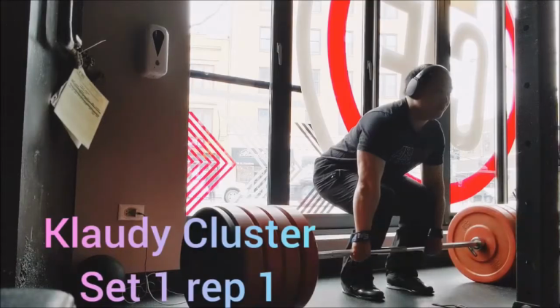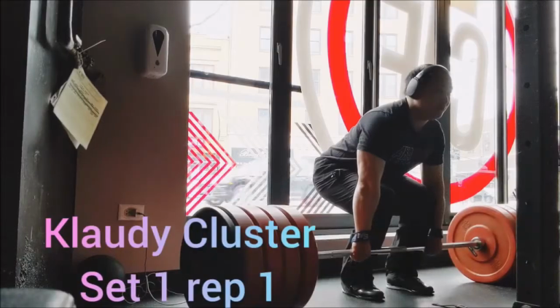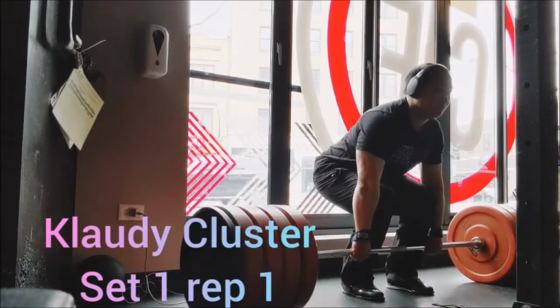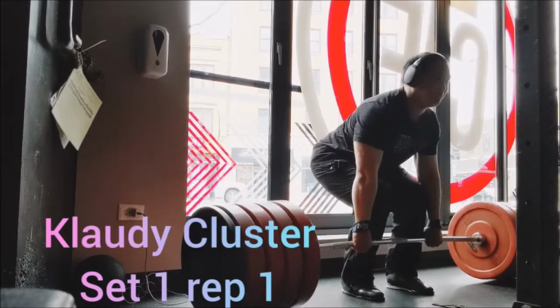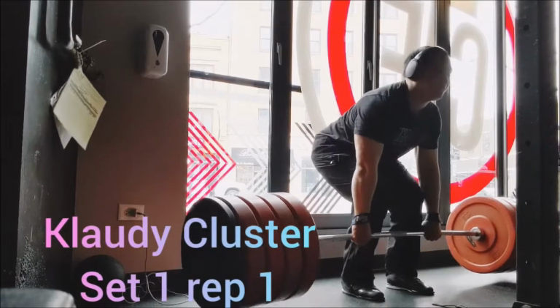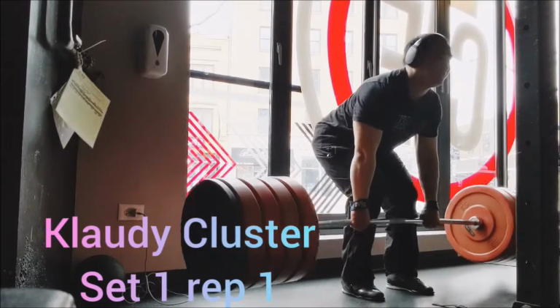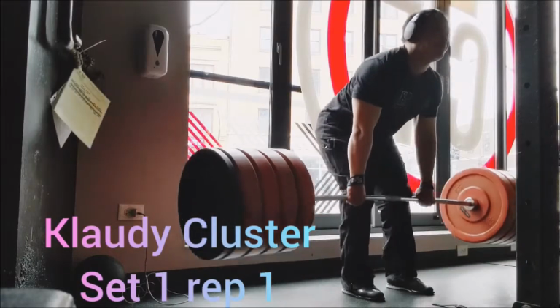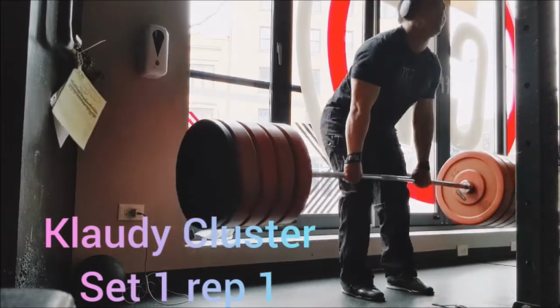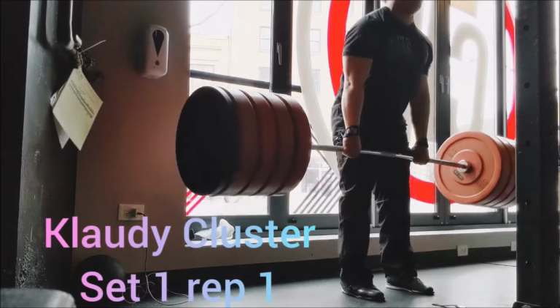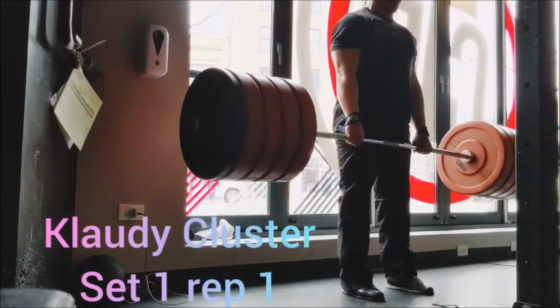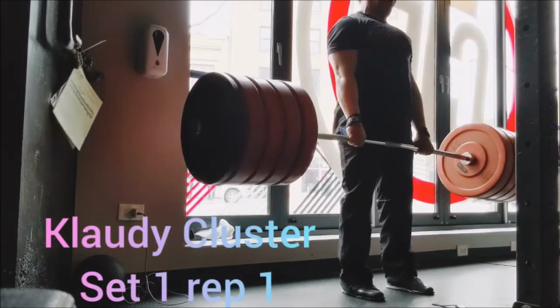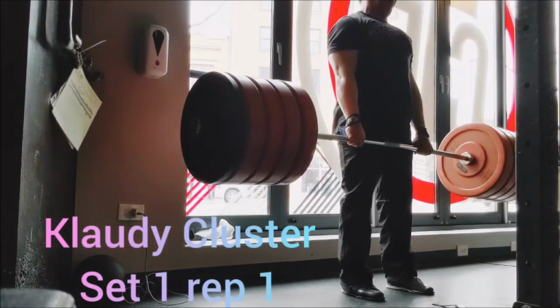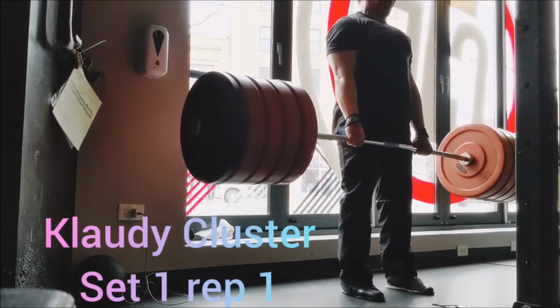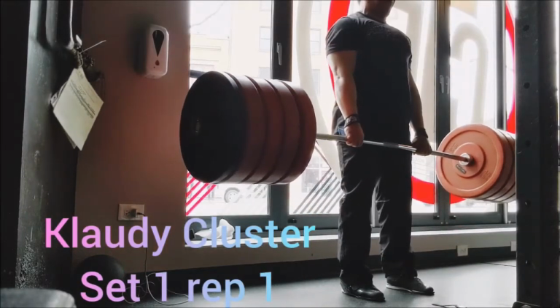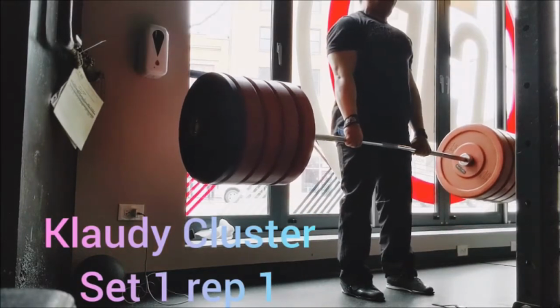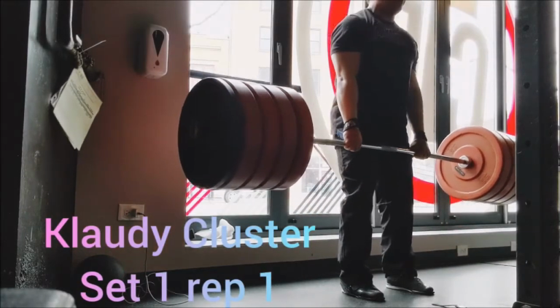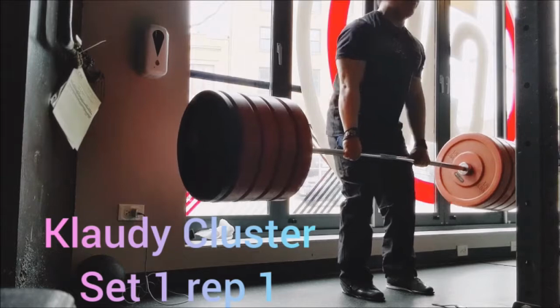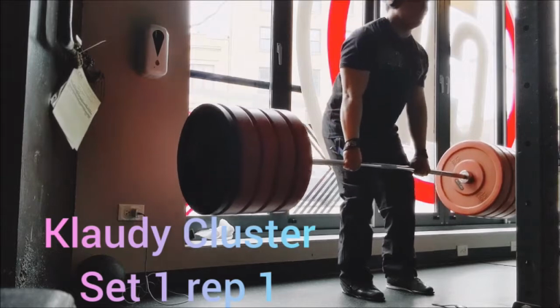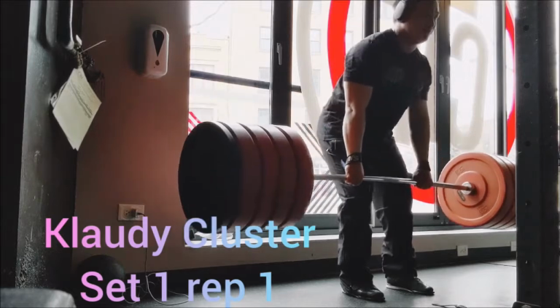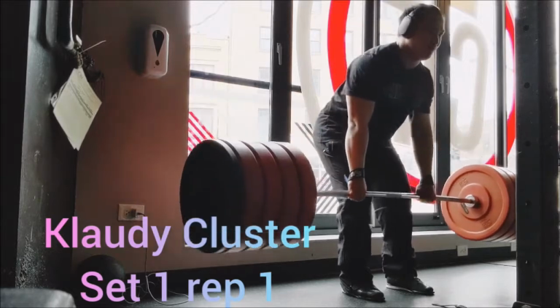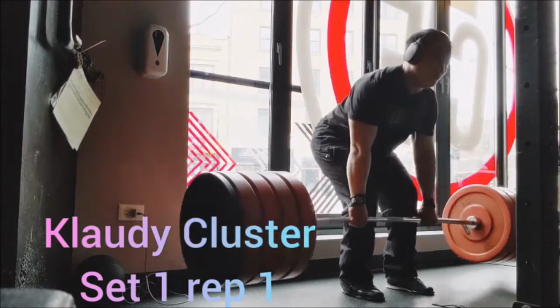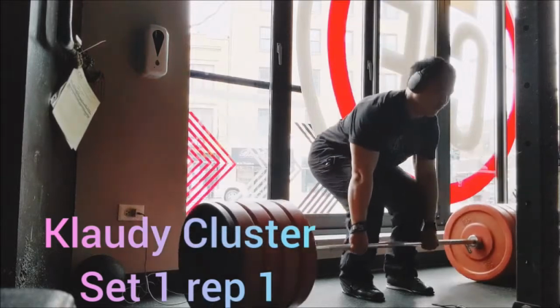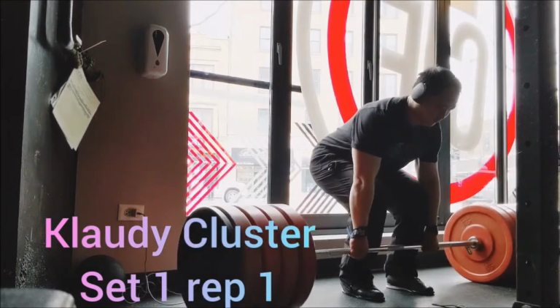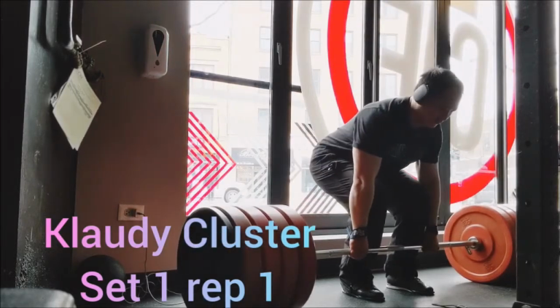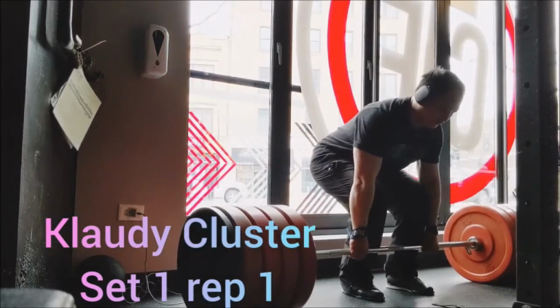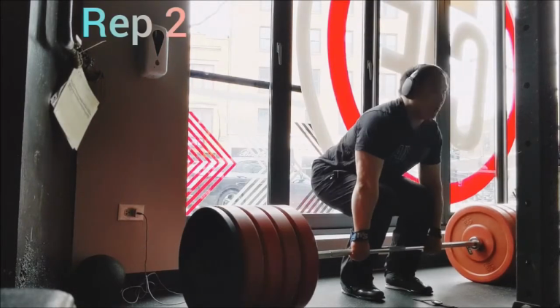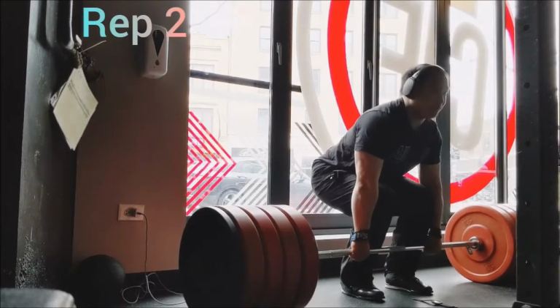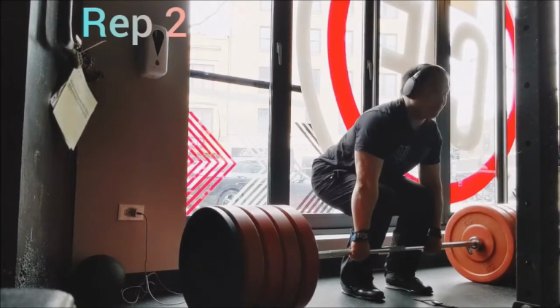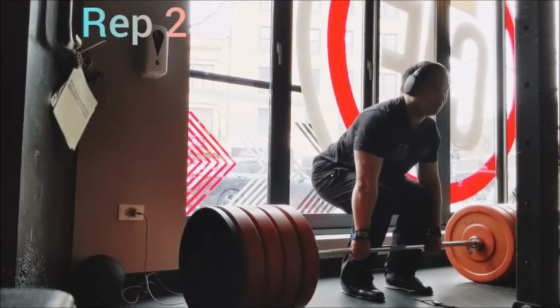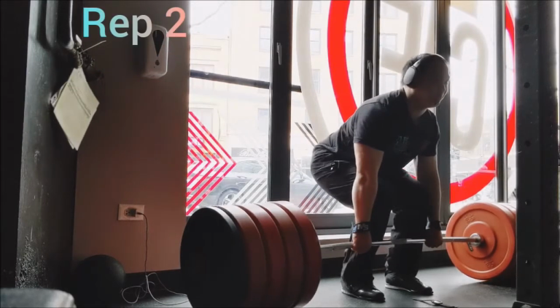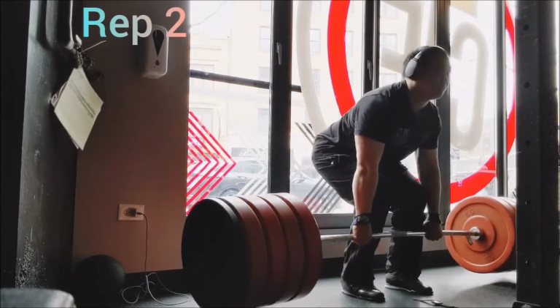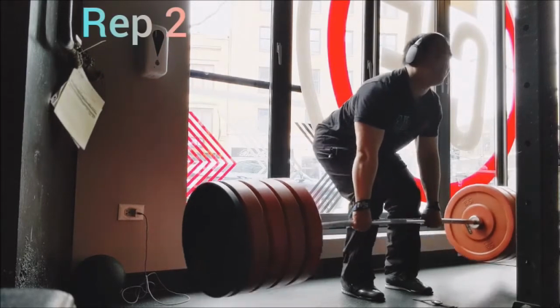Happy Caturday everyone! Today we start deadlifts. I began with the power clean, doing triples with 135, 155, and 175.